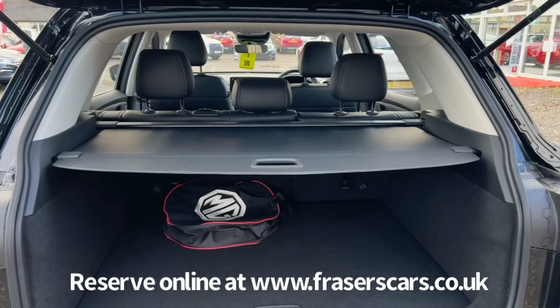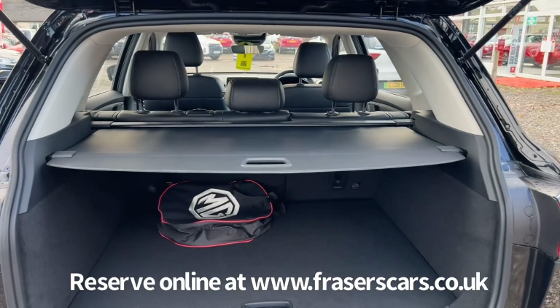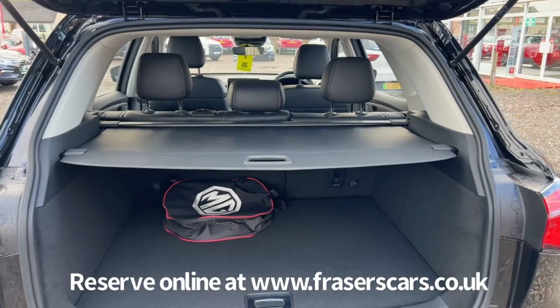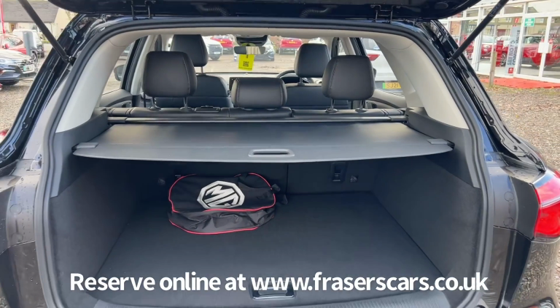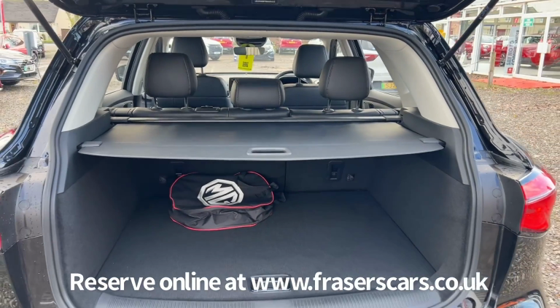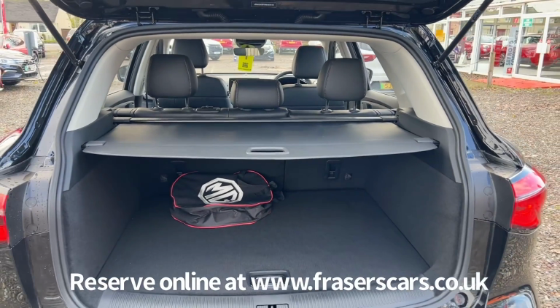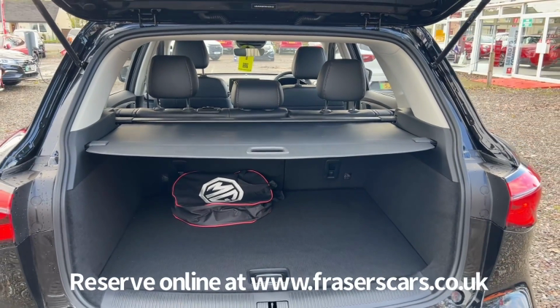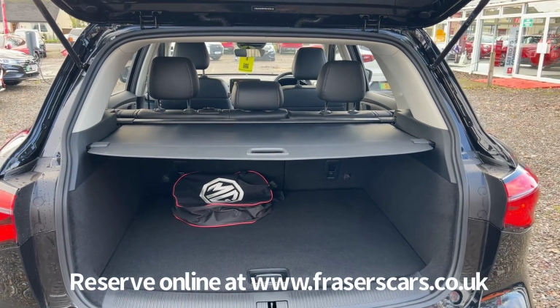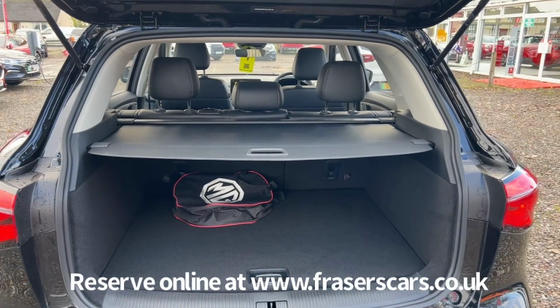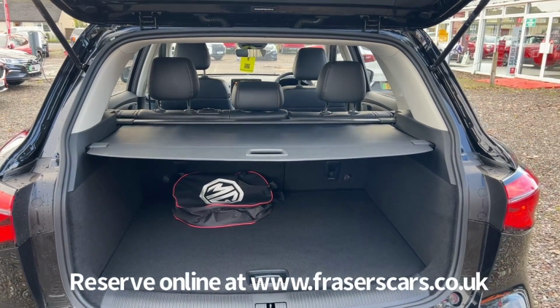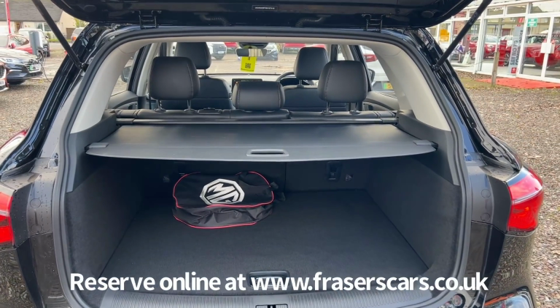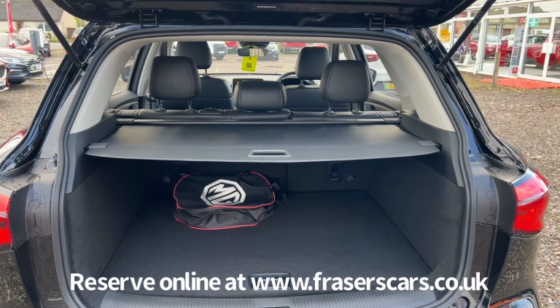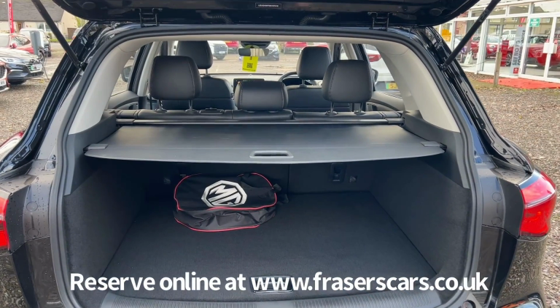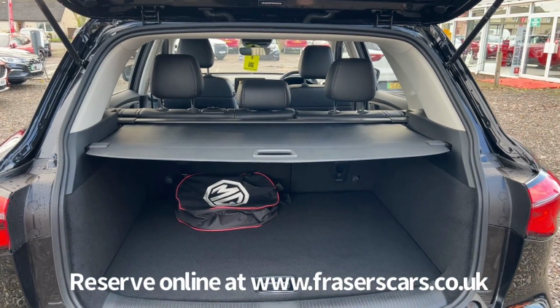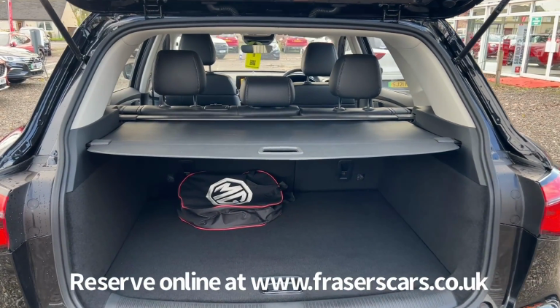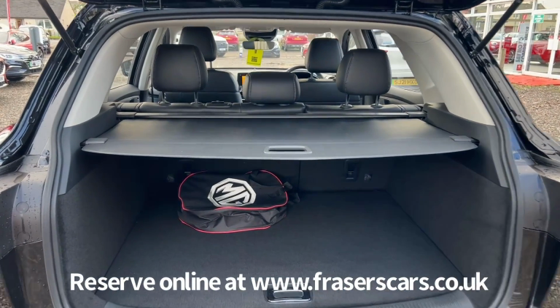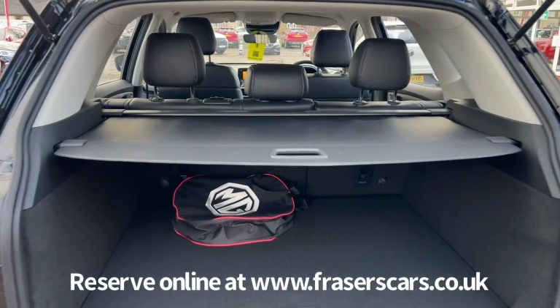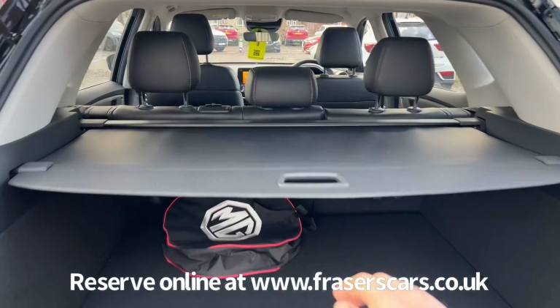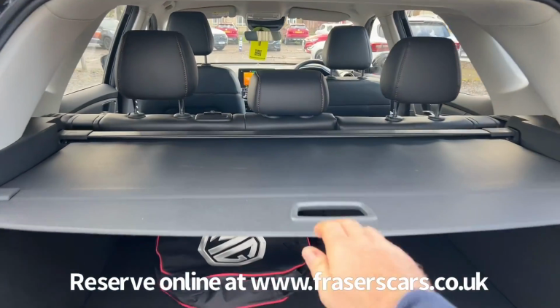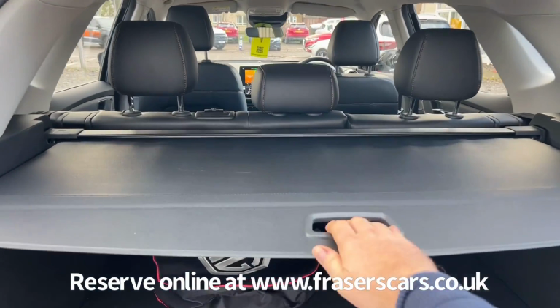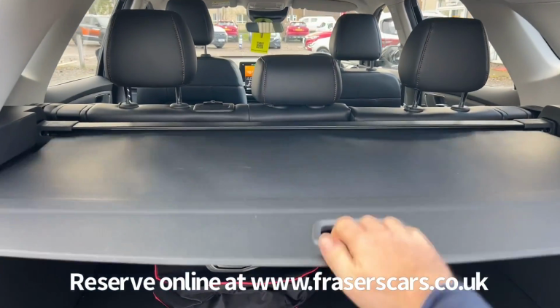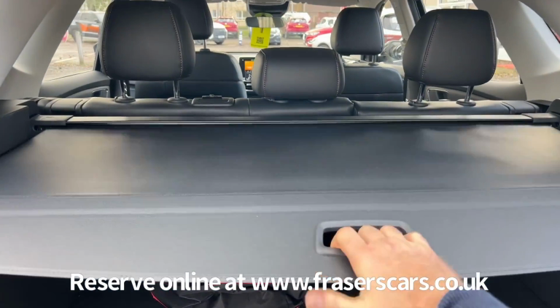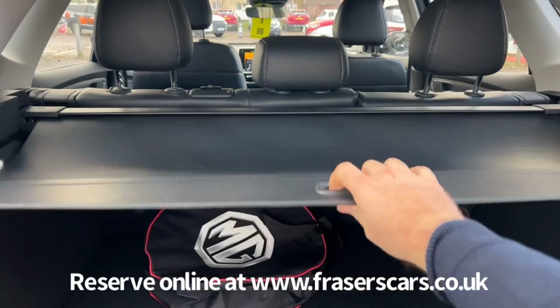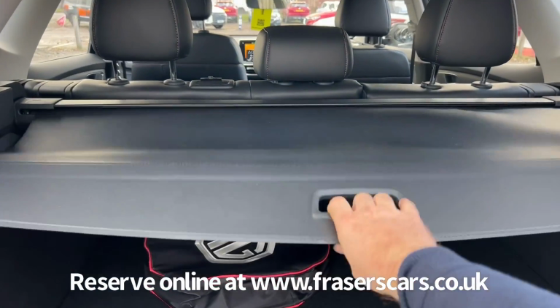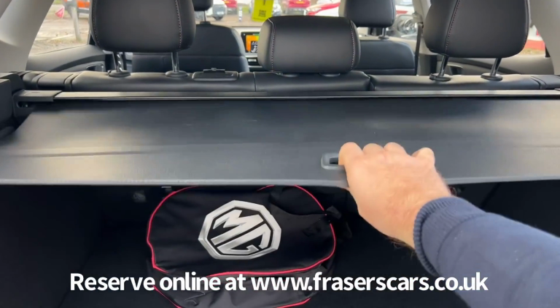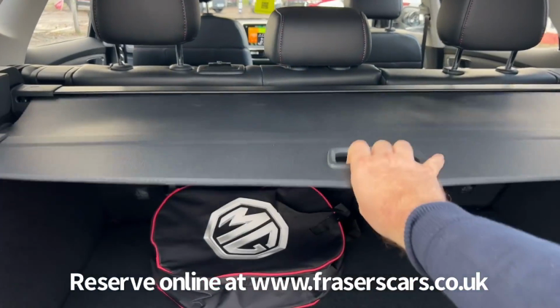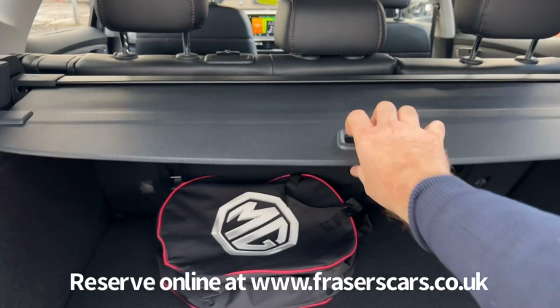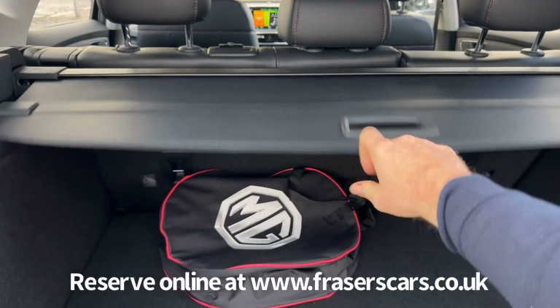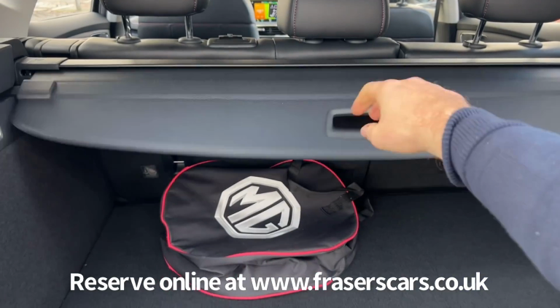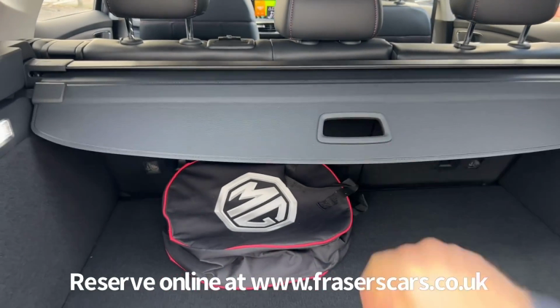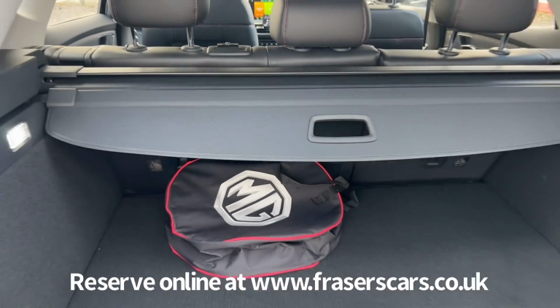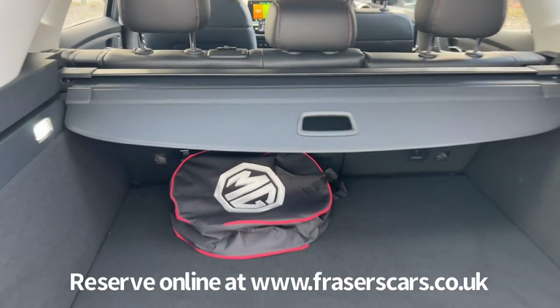Into the boot — it has a 60-40 split fold on the rear seats, and the retractable load cover is also present.